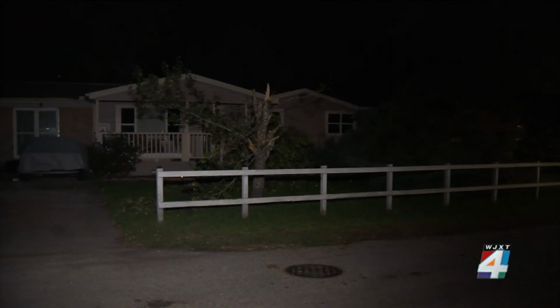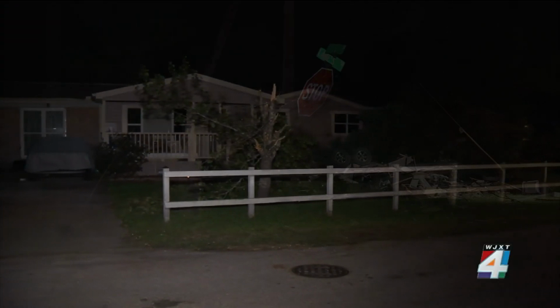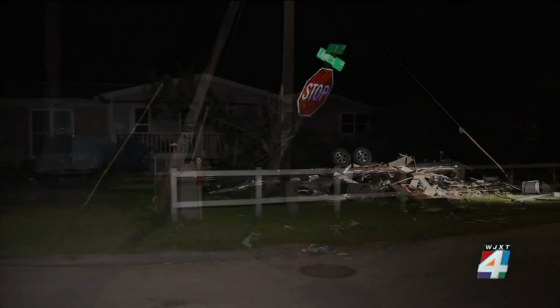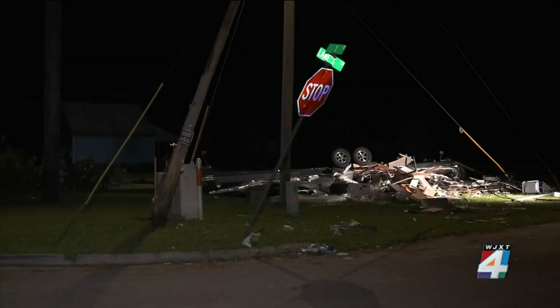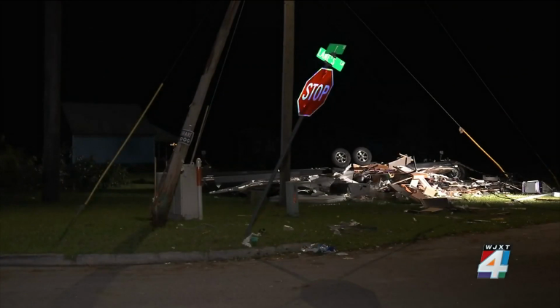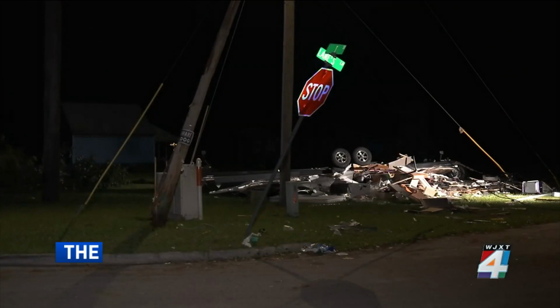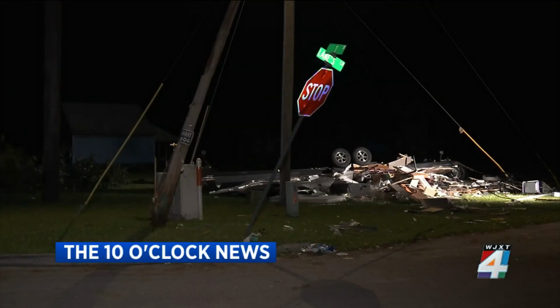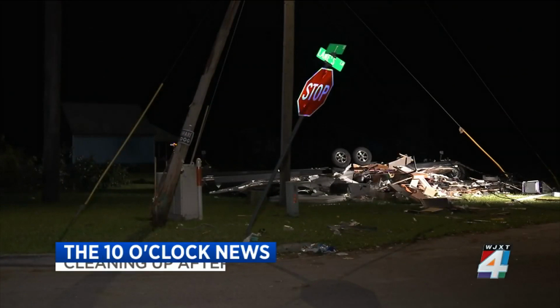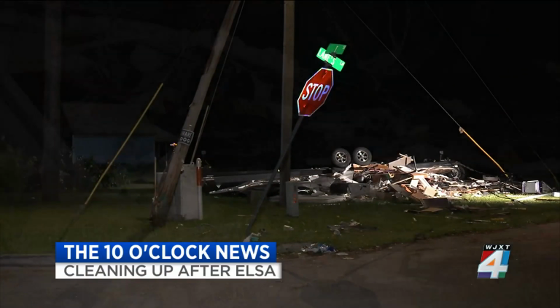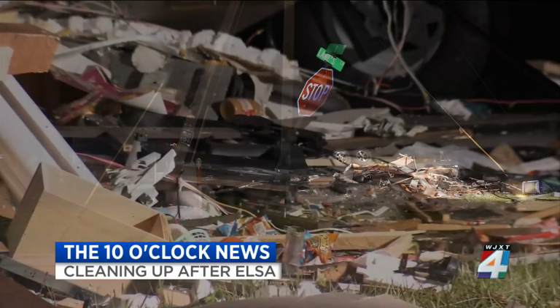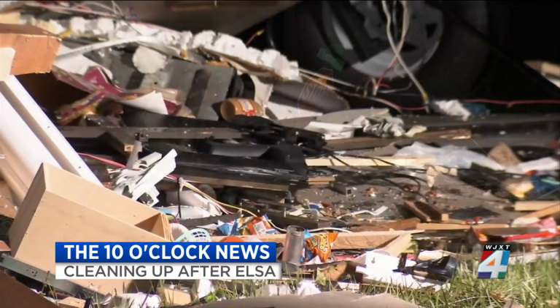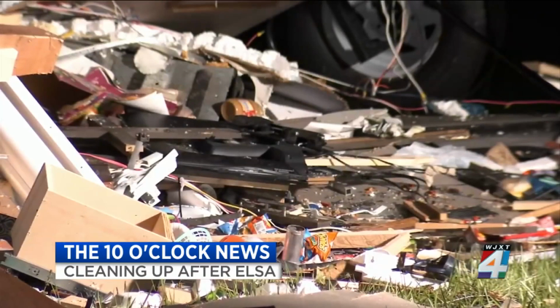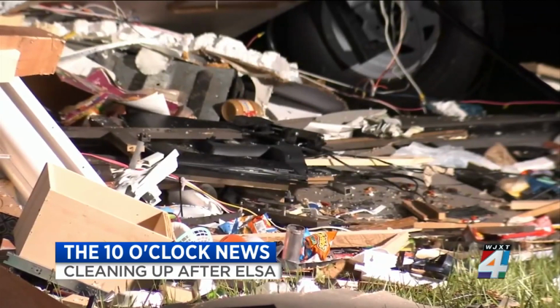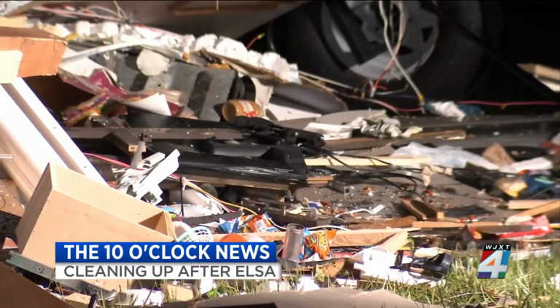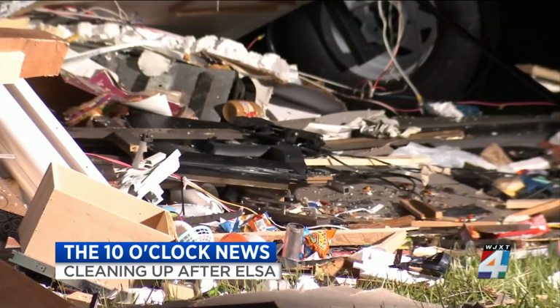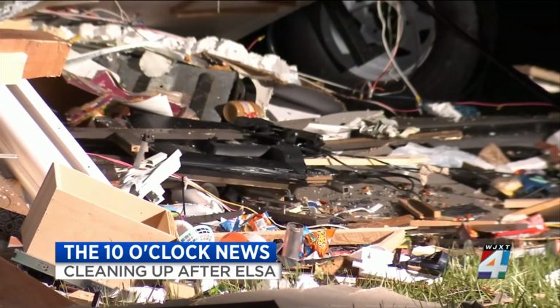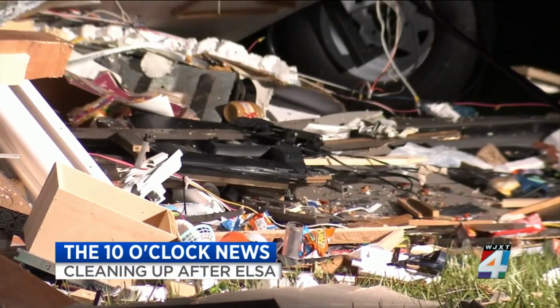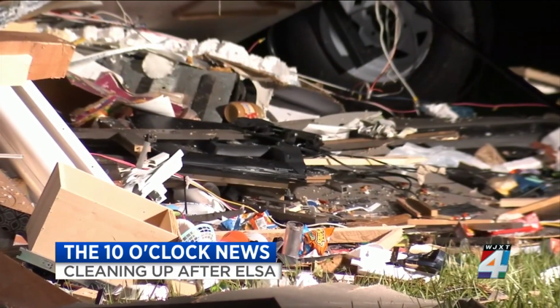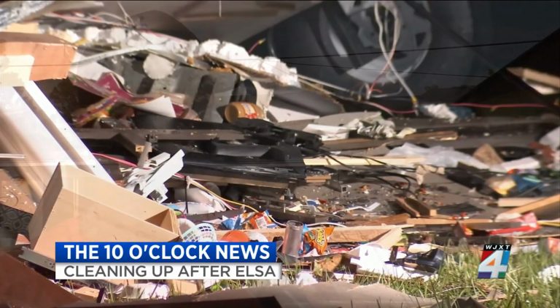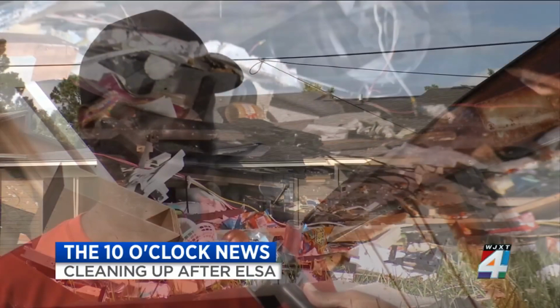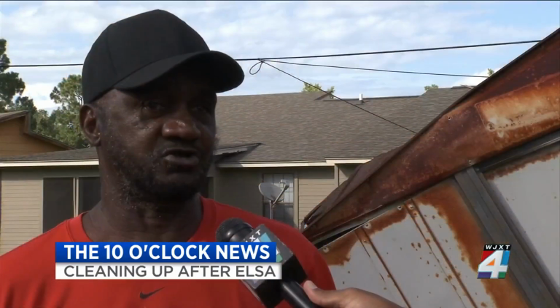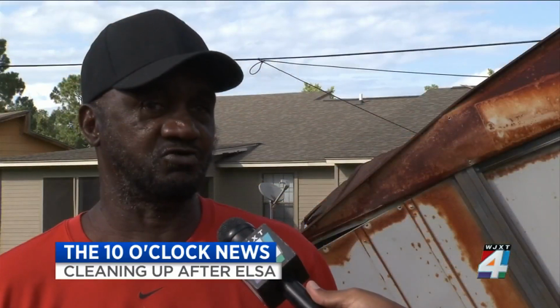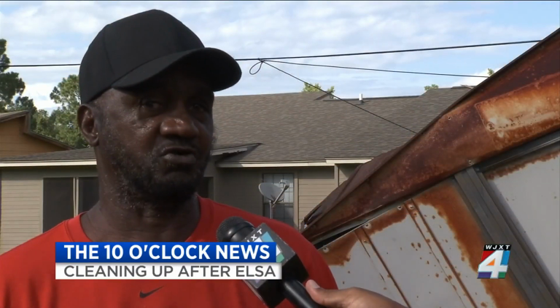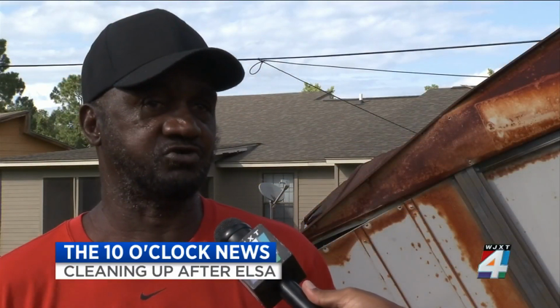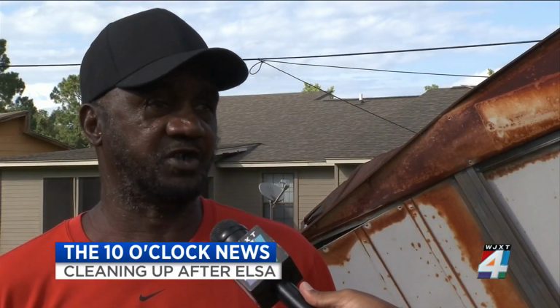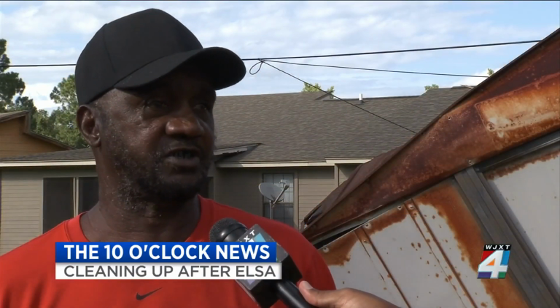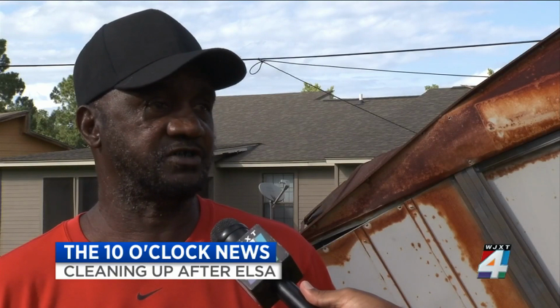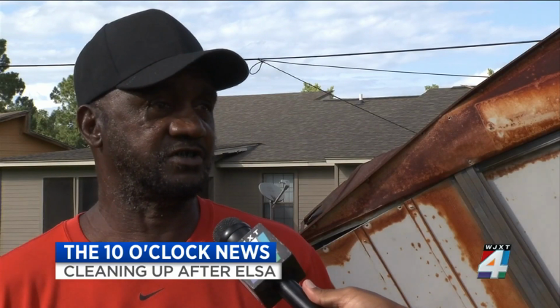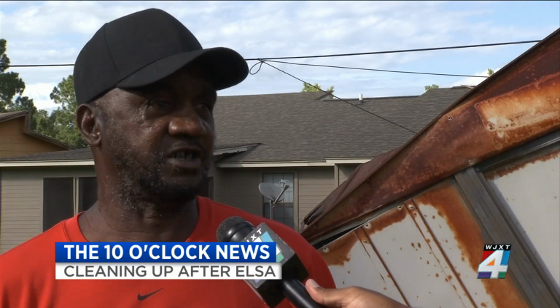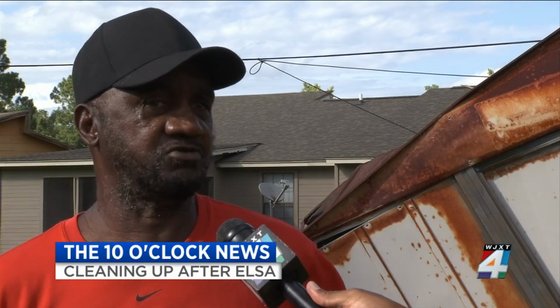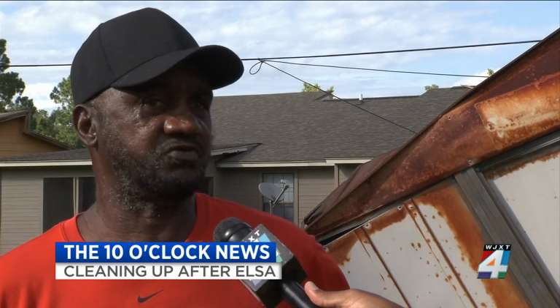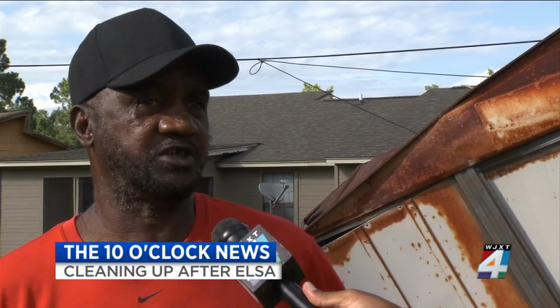Neighbors joining together to clean up after a tornado tore through their neighborhood. 'Nothing you could do, though. It was too fast. It came through too fast.'